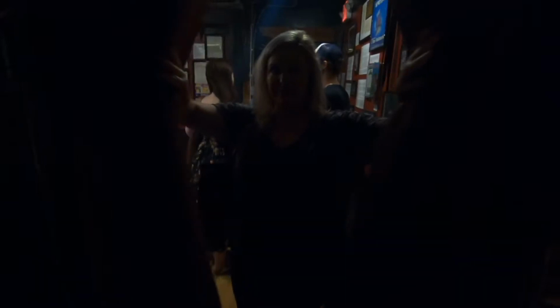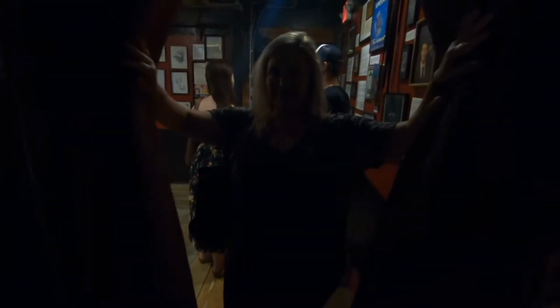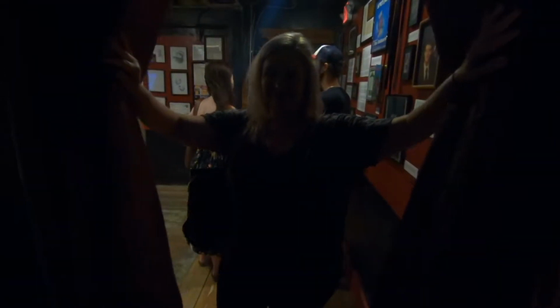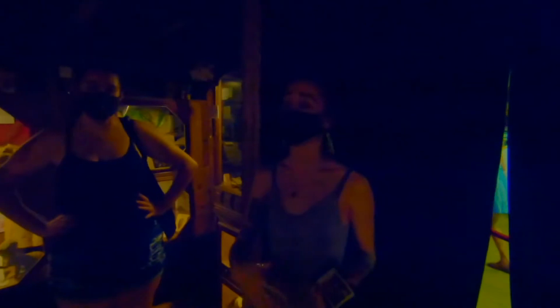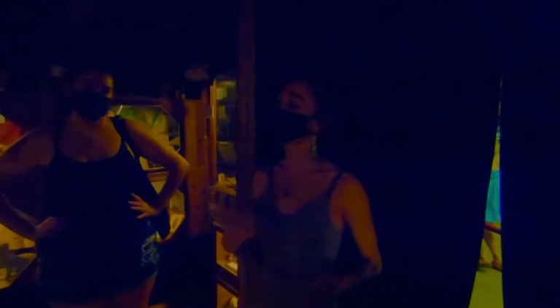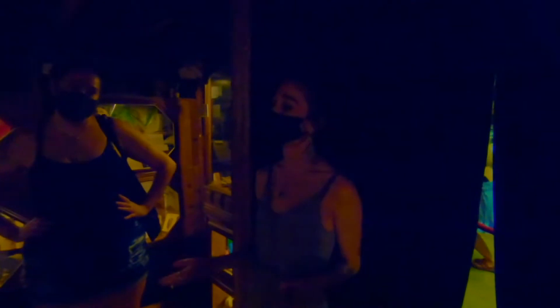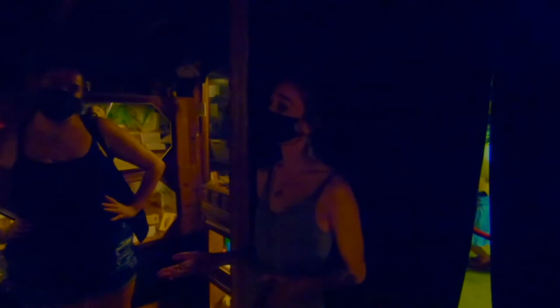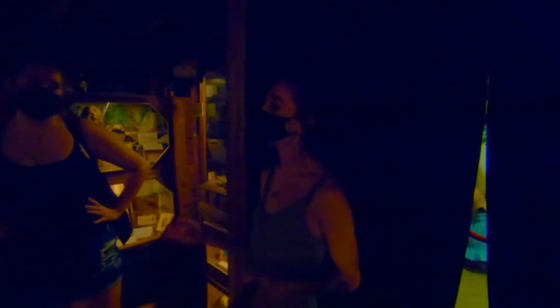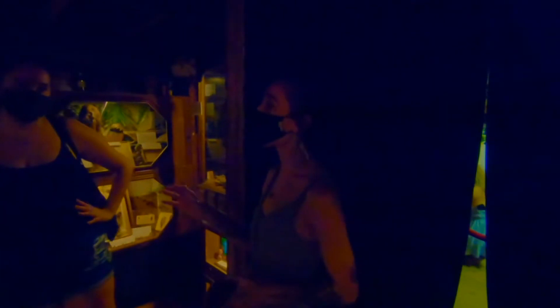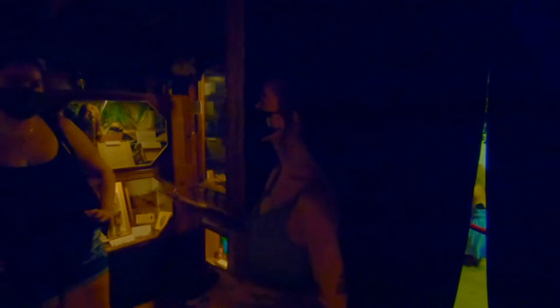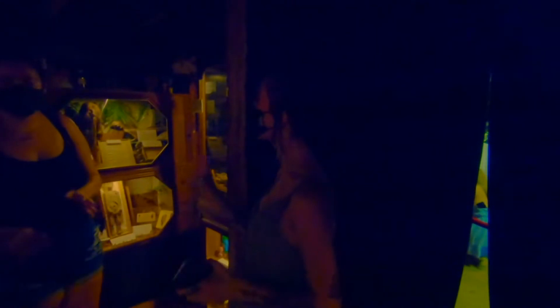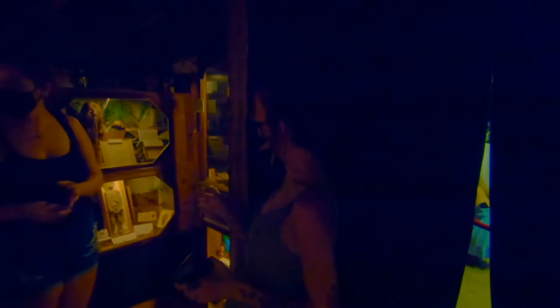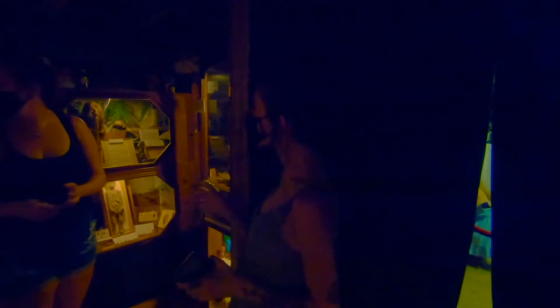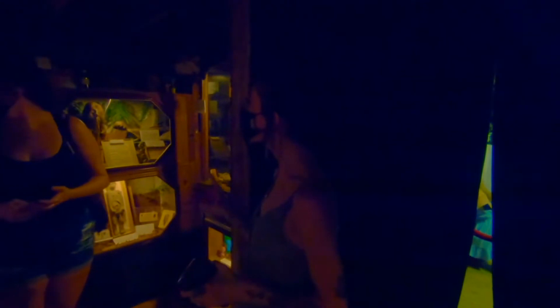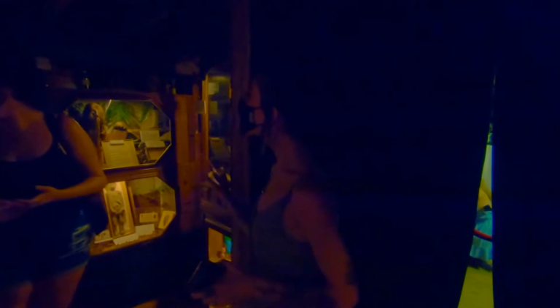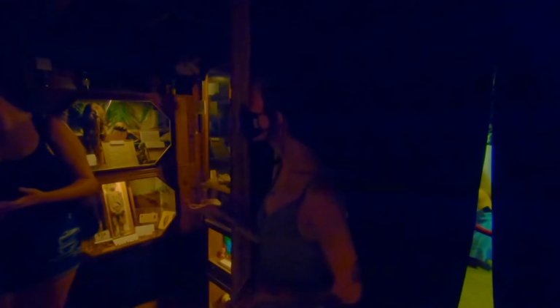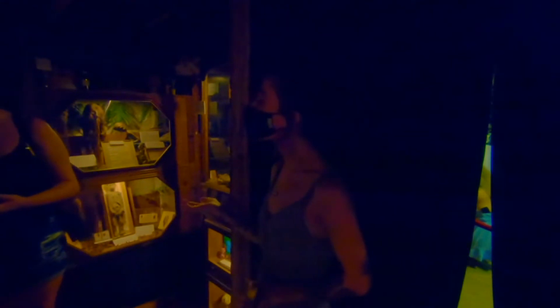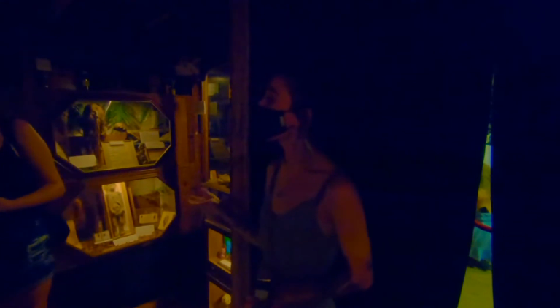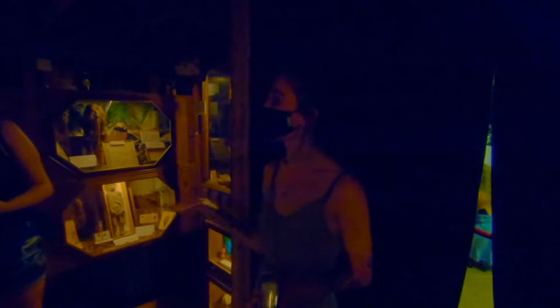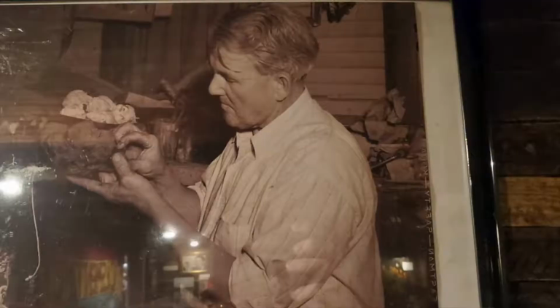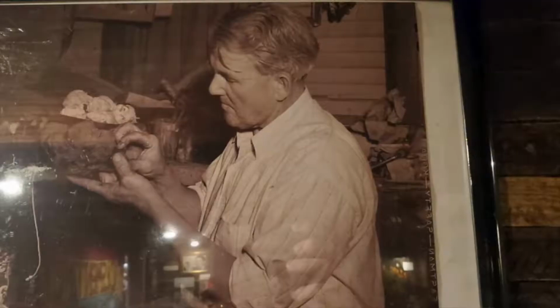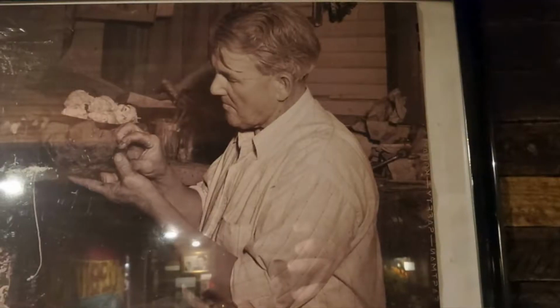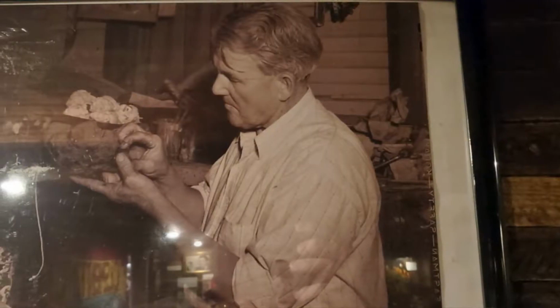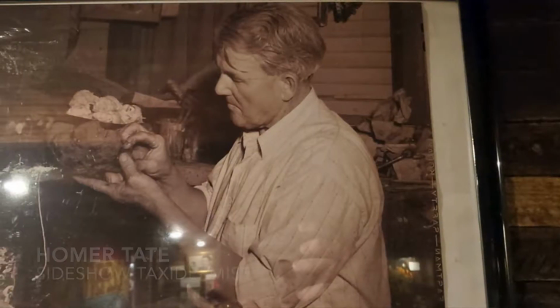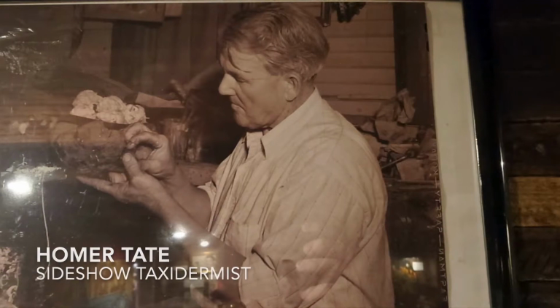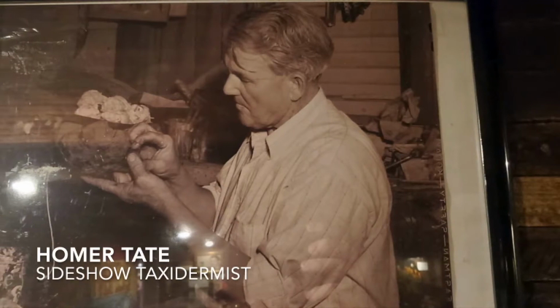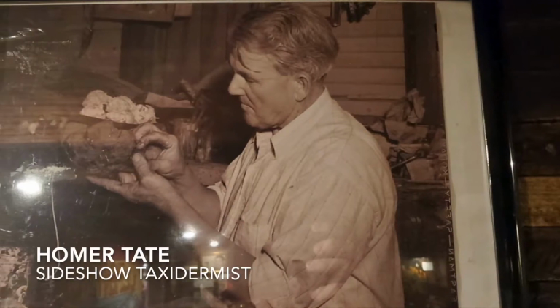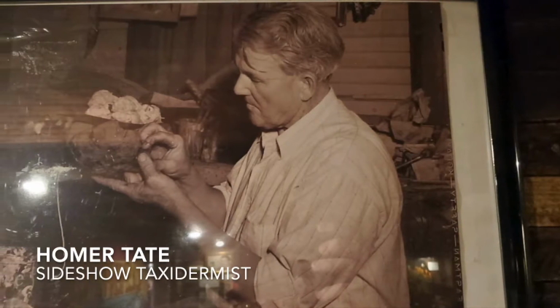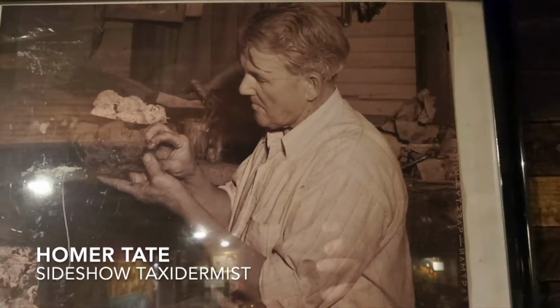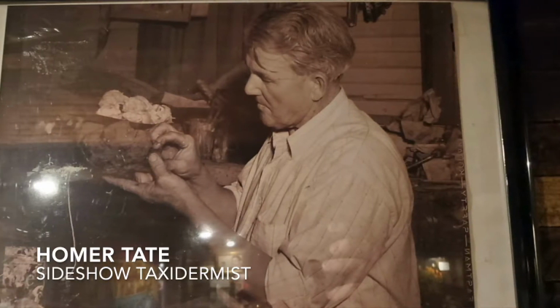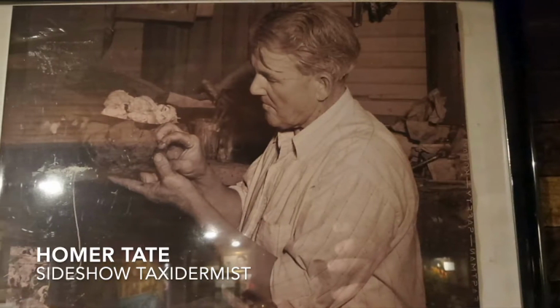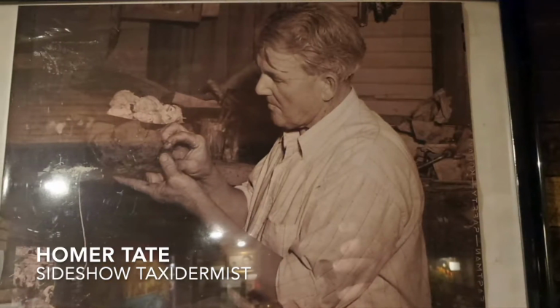We found some sideshow attractions in the 40s. You would be seeing all these really weird, neat, just intriguing types of things.